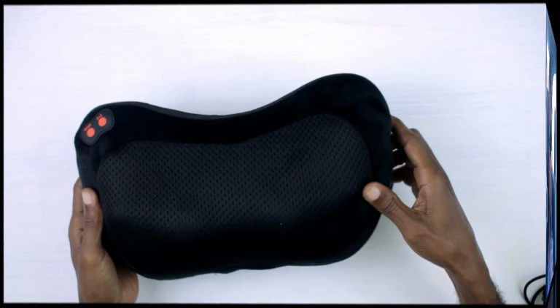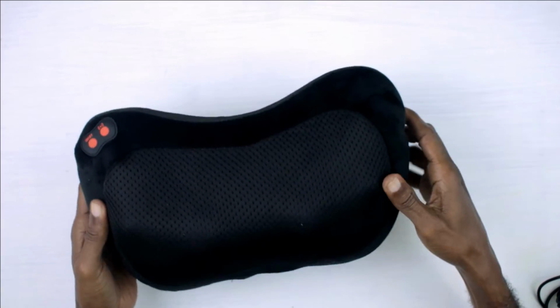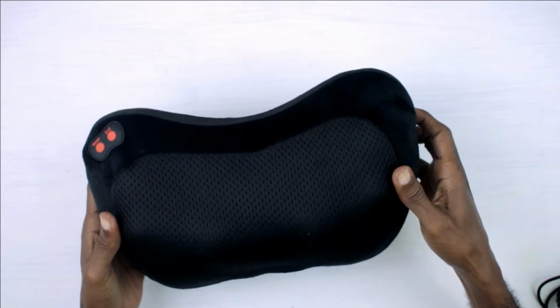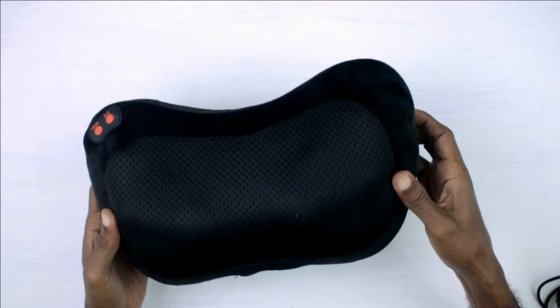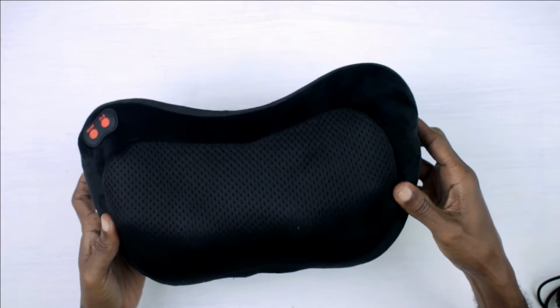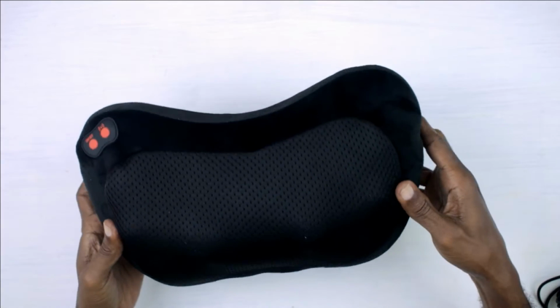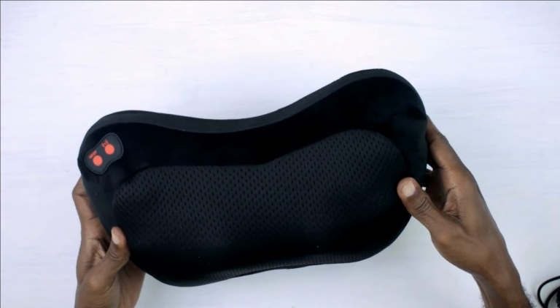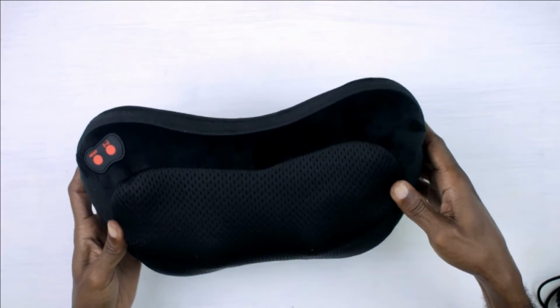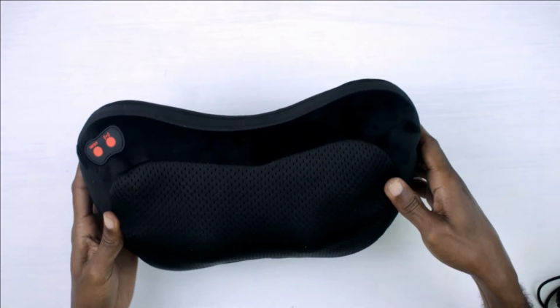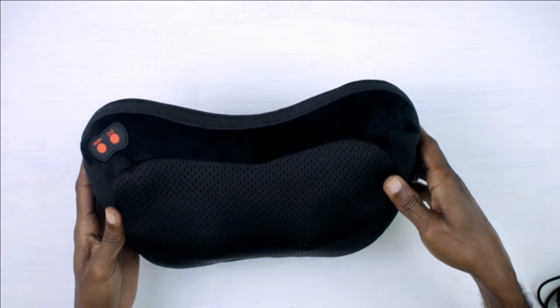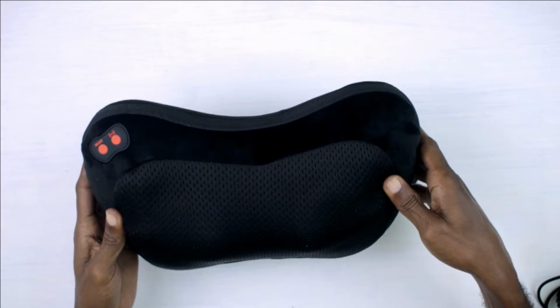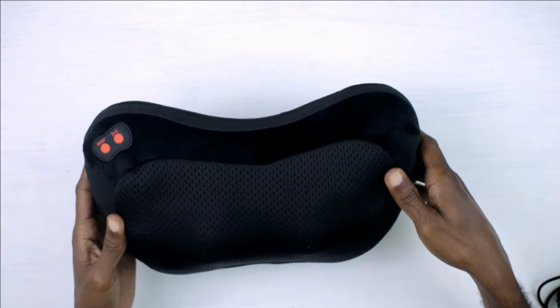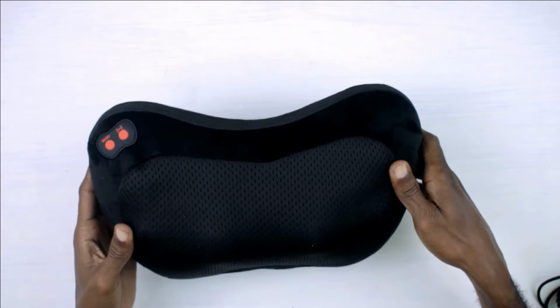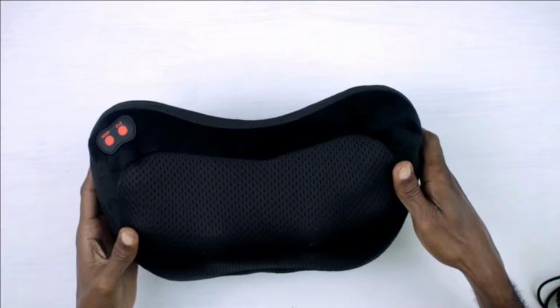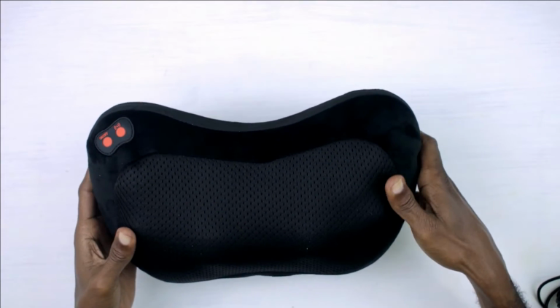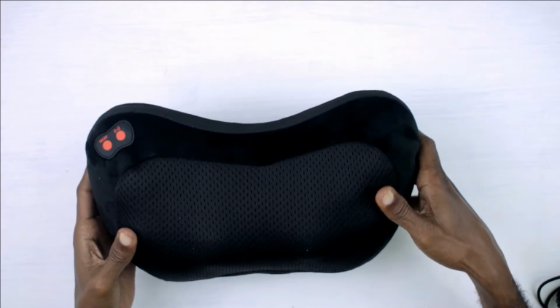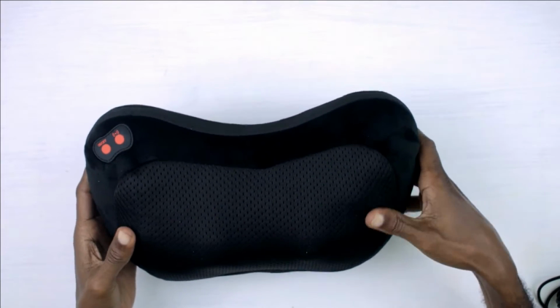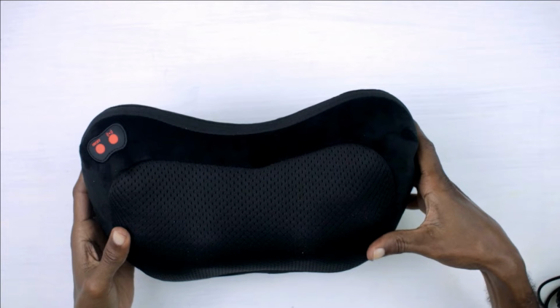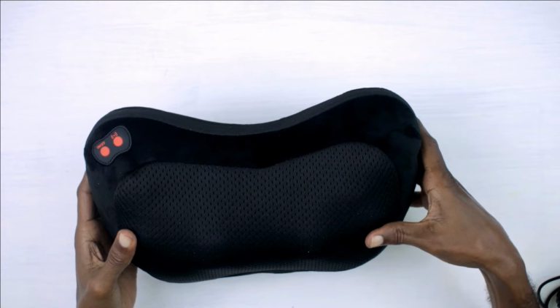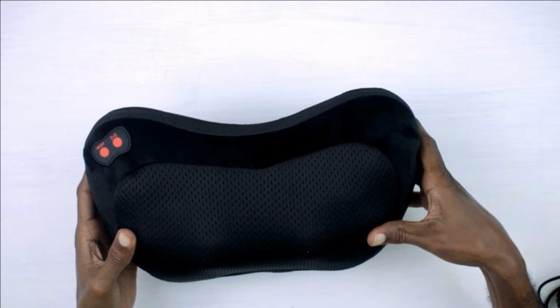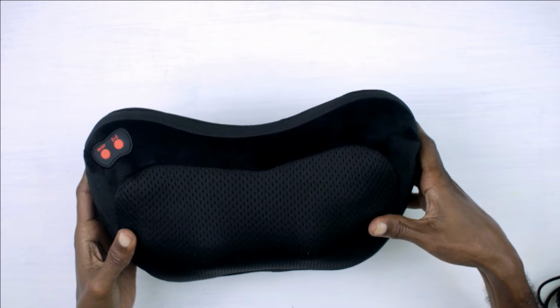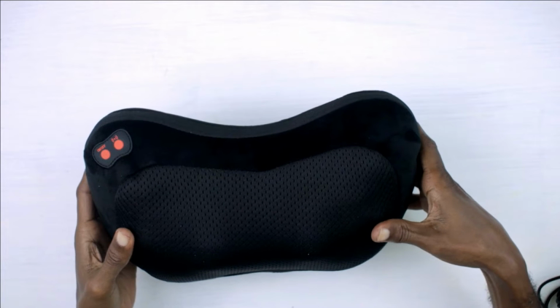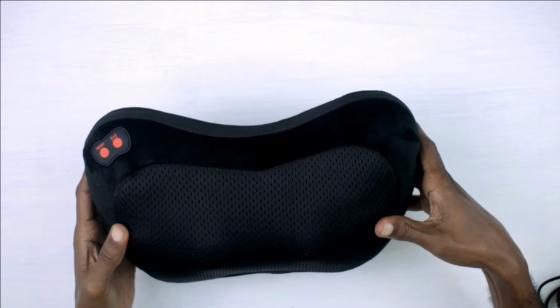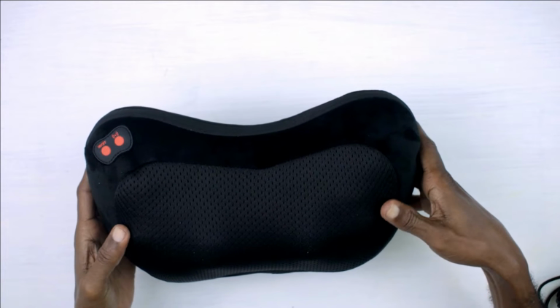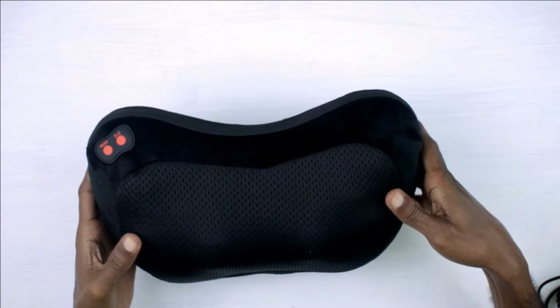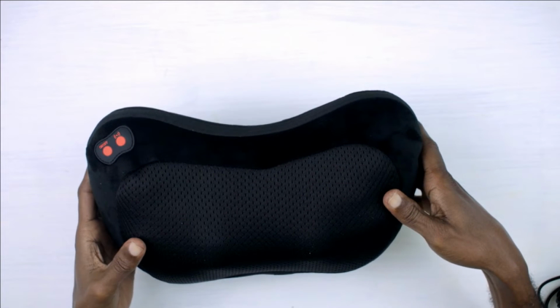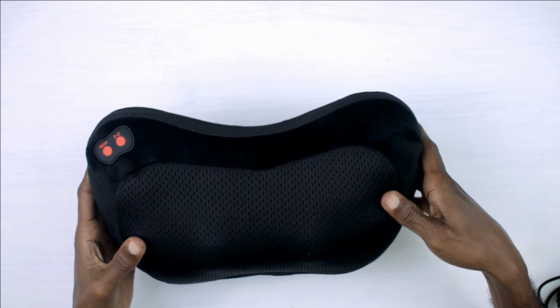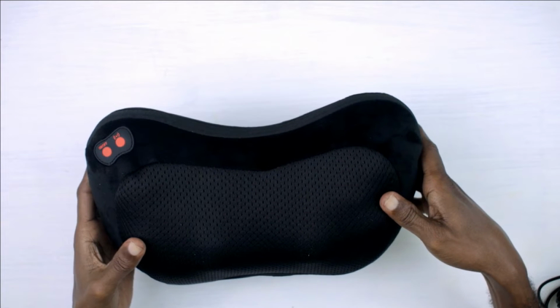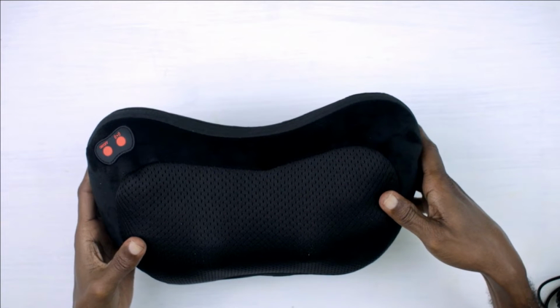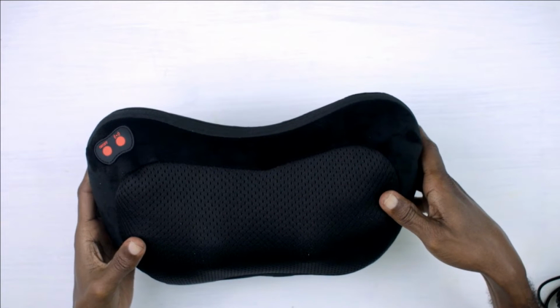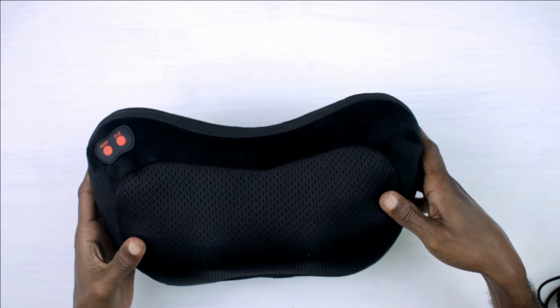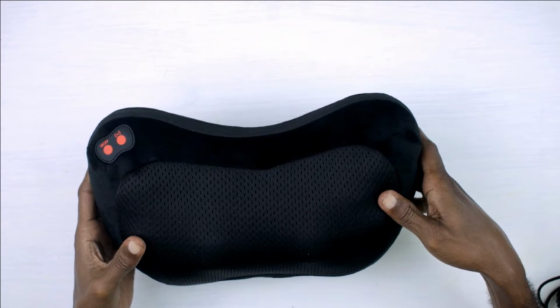So guys, we are going to go ahead now and plug in this massager so I can show you how it works.